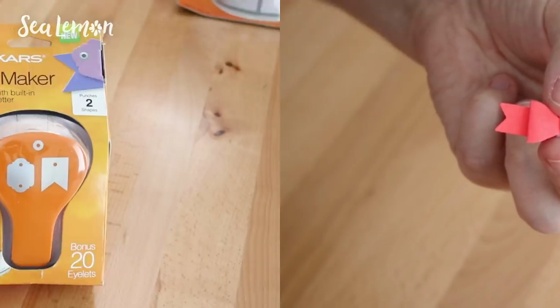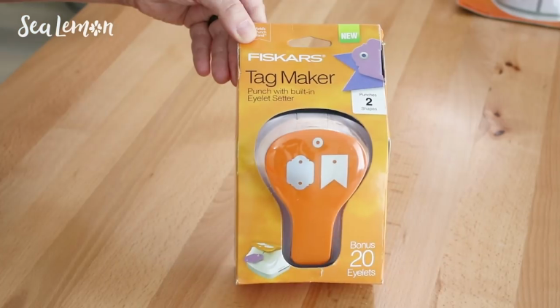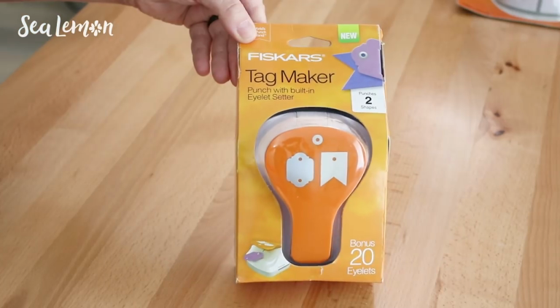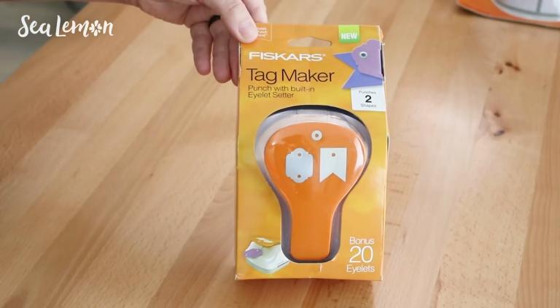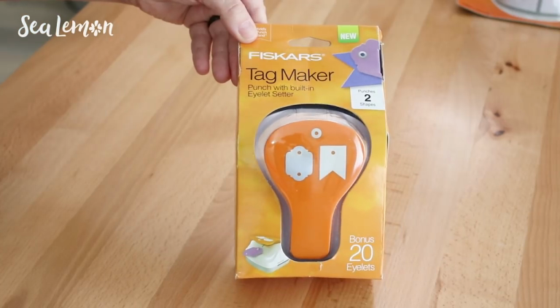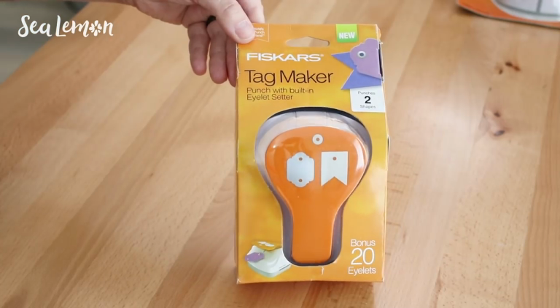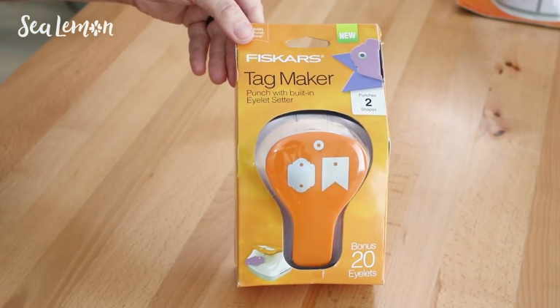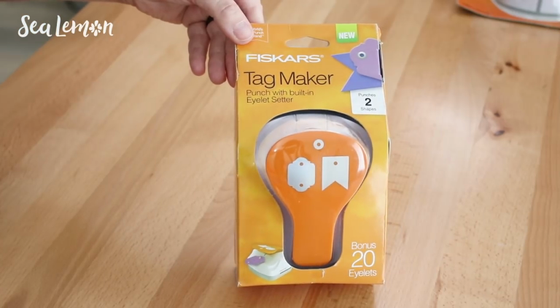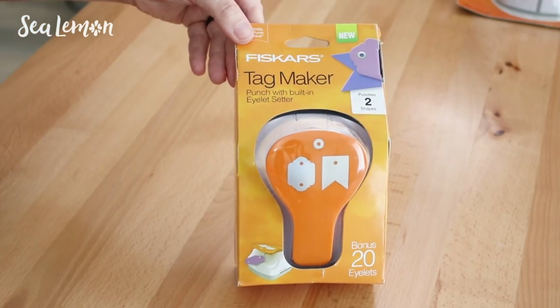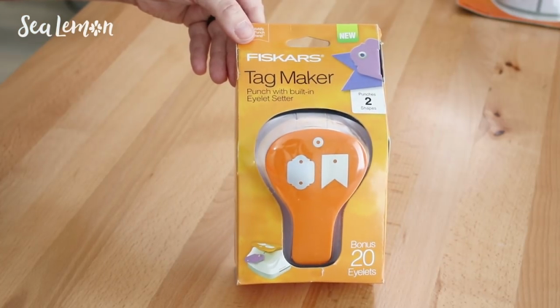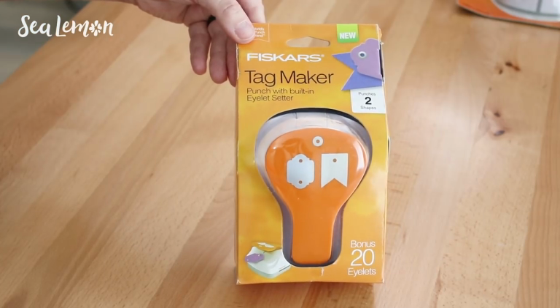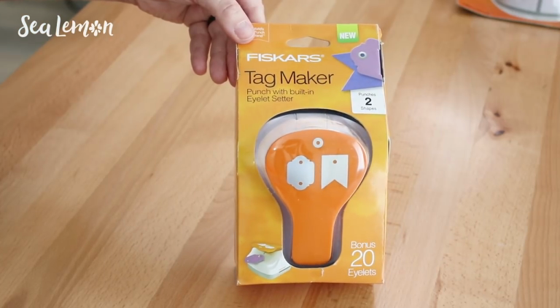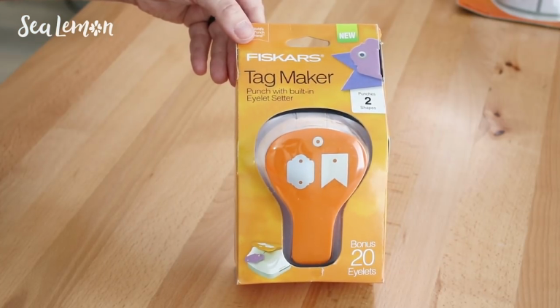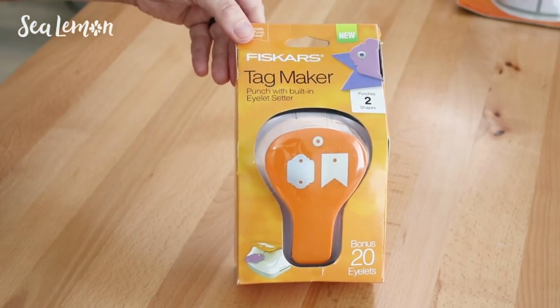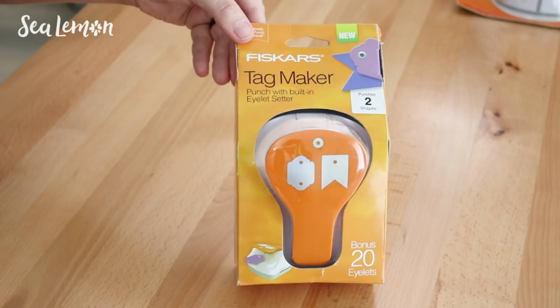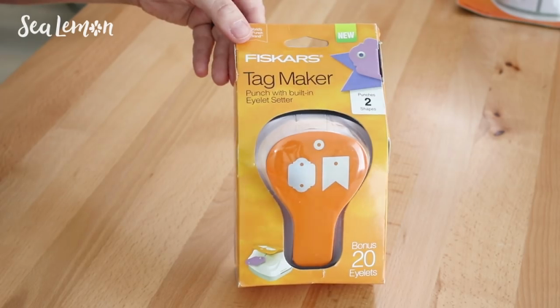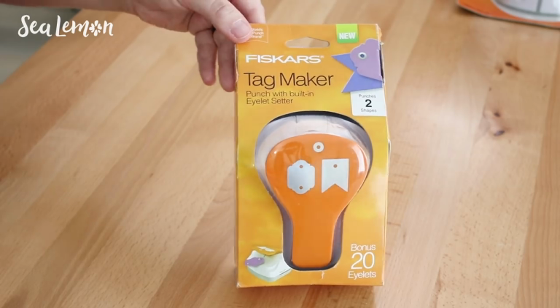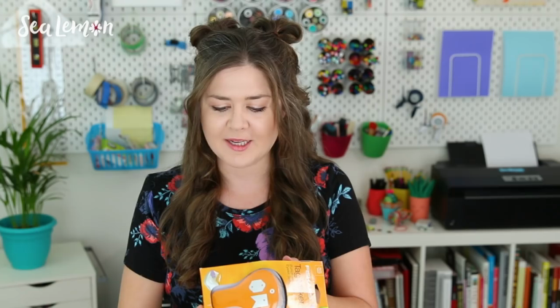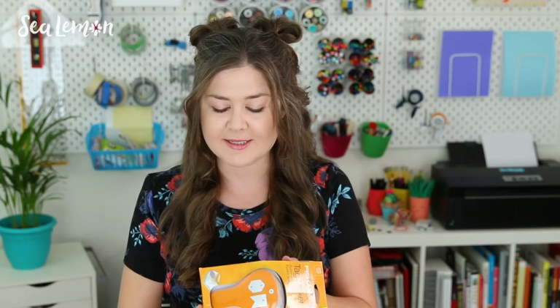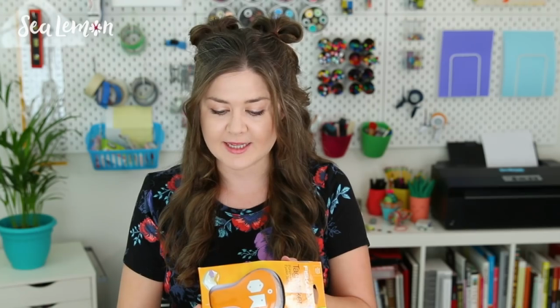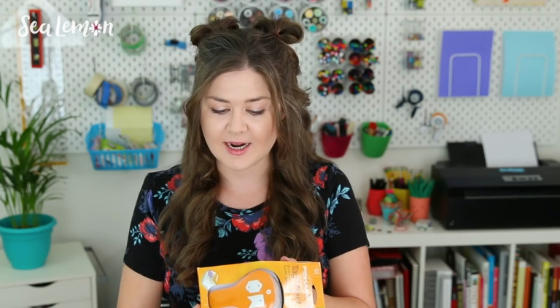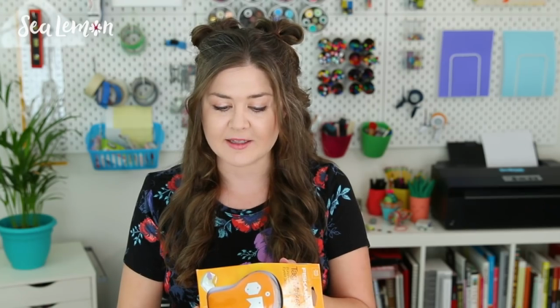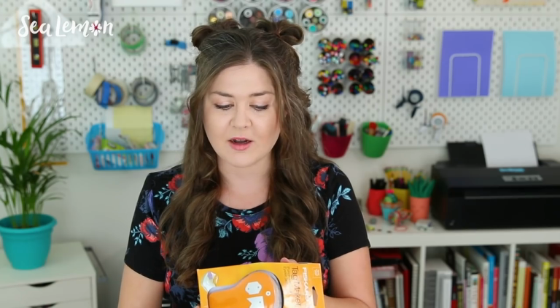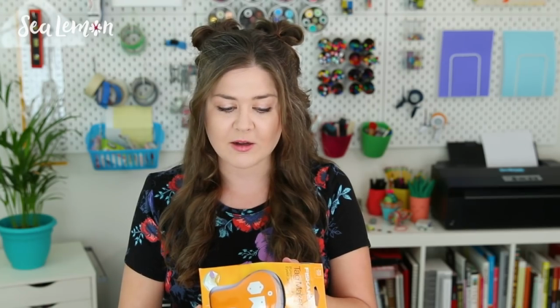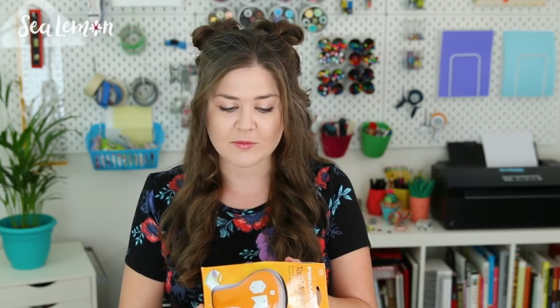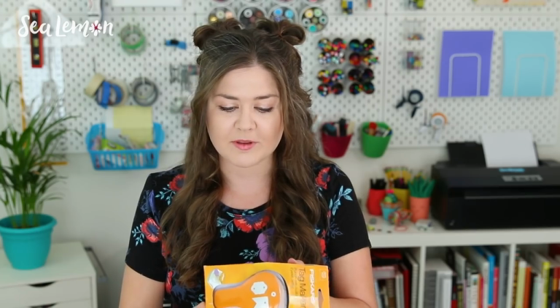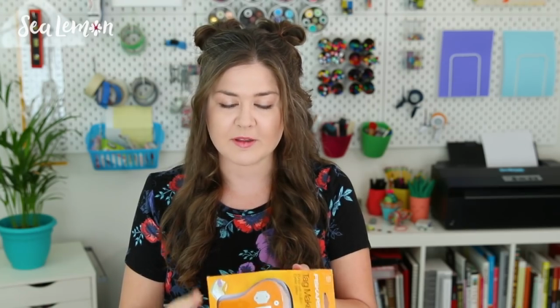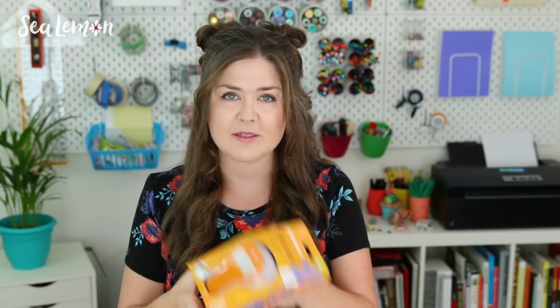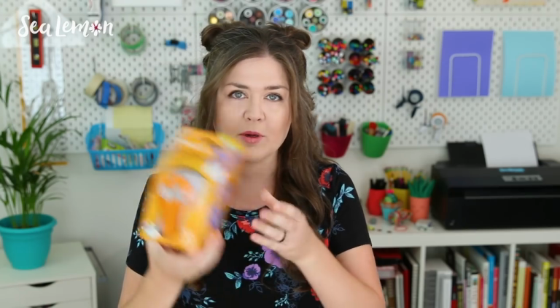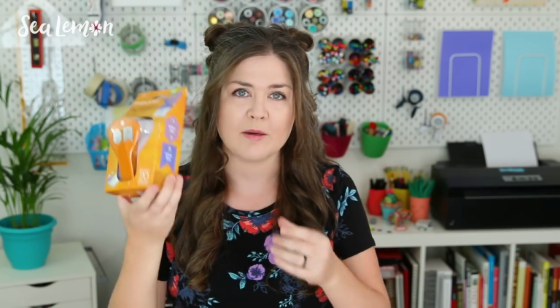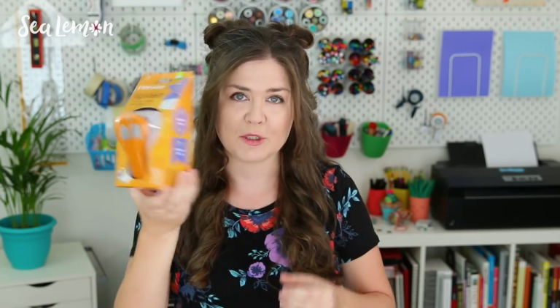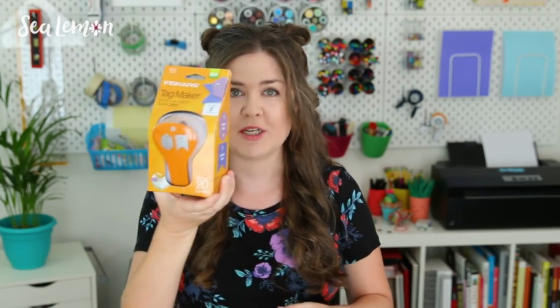Next, I'm gonna try out this tag maker. Punch the shape, punch the hole, and set the eyelet all within this one machine.